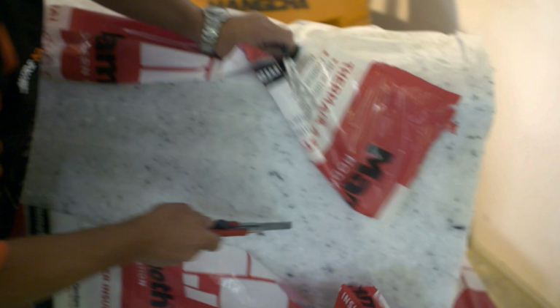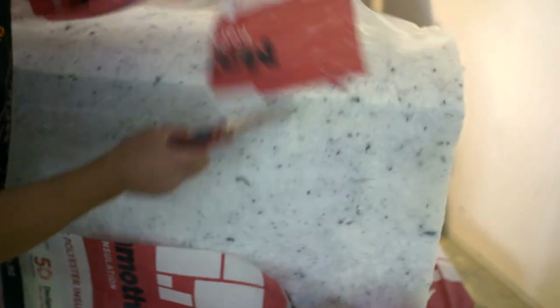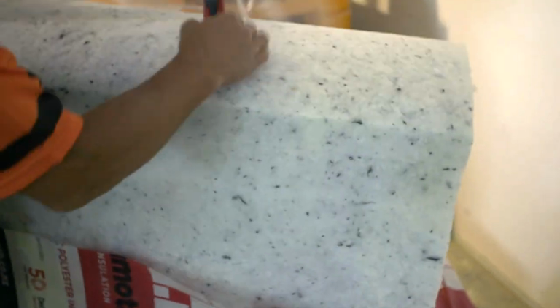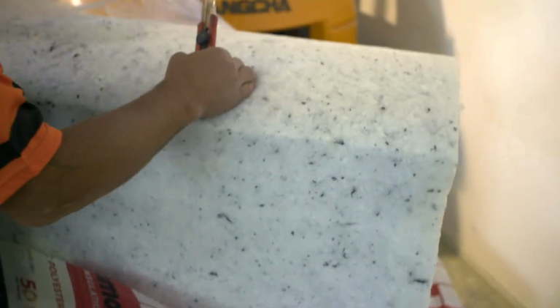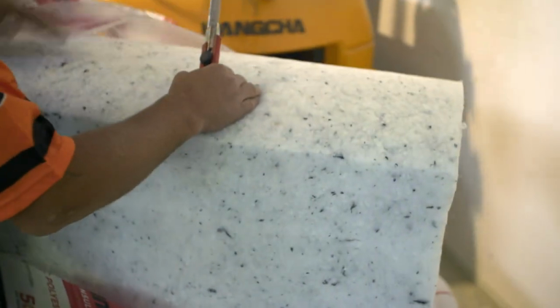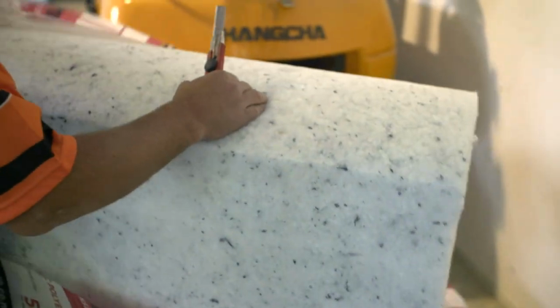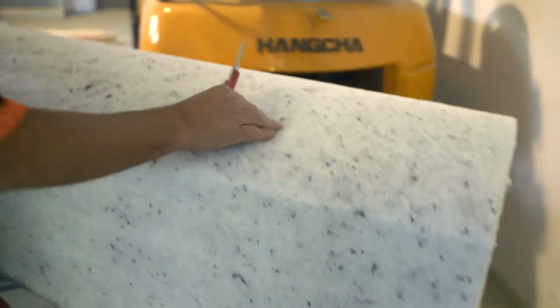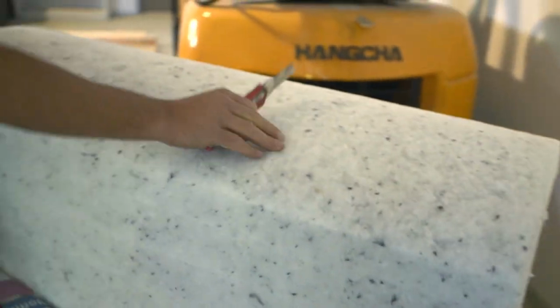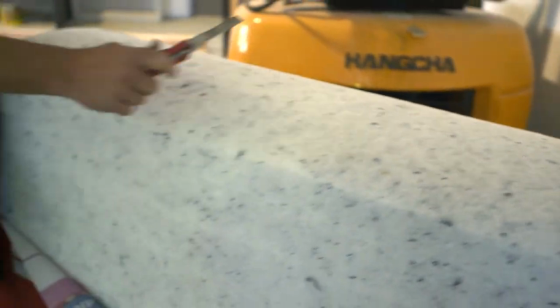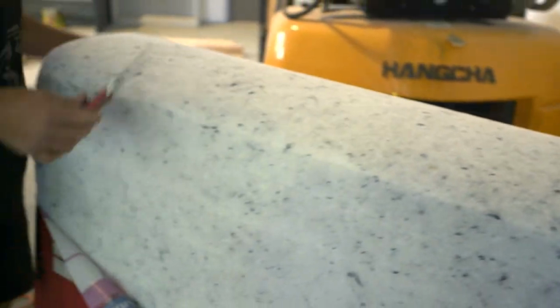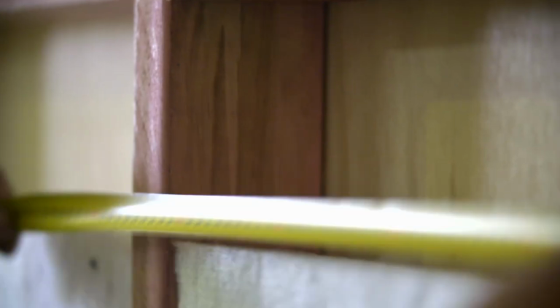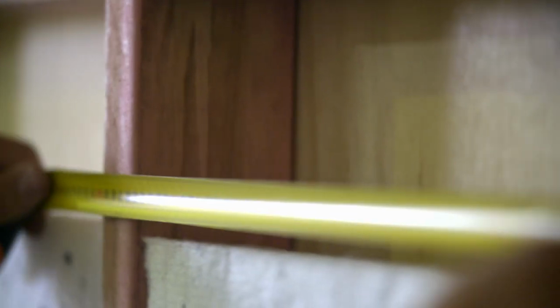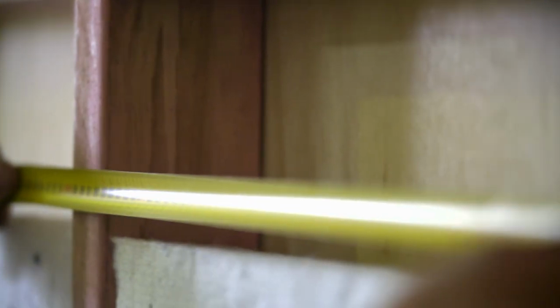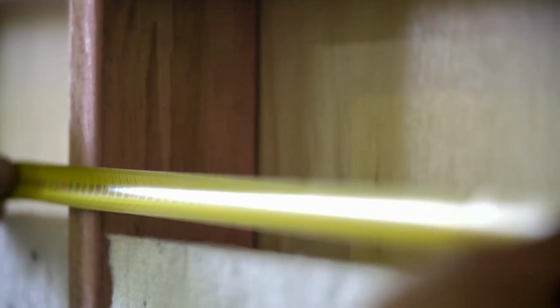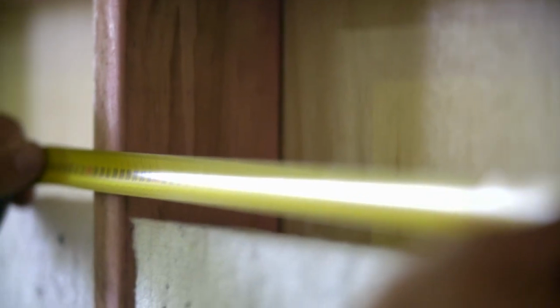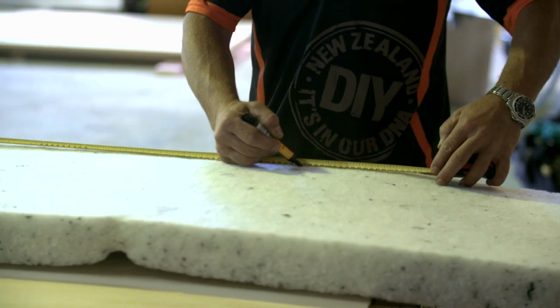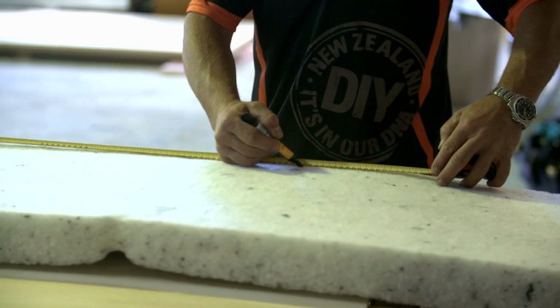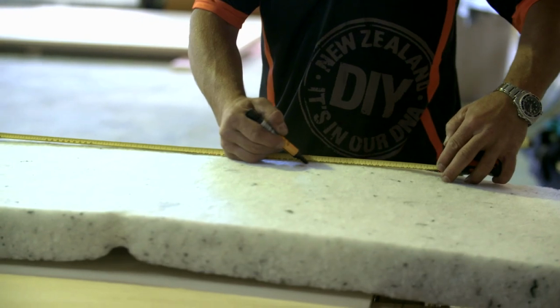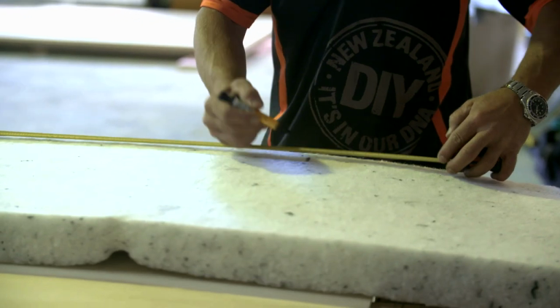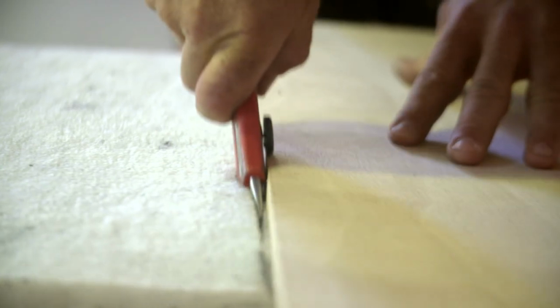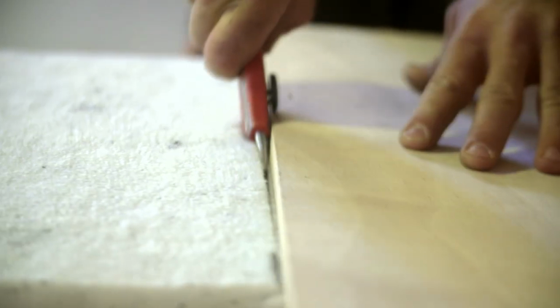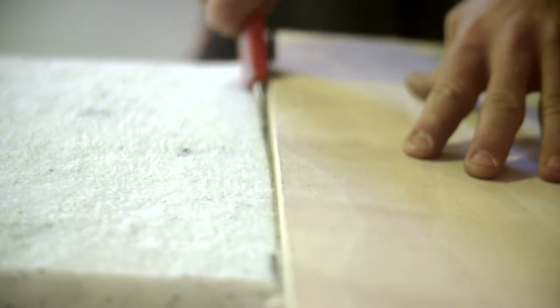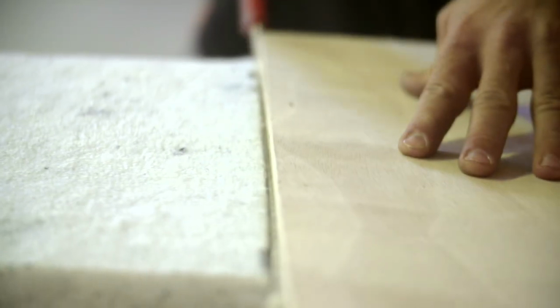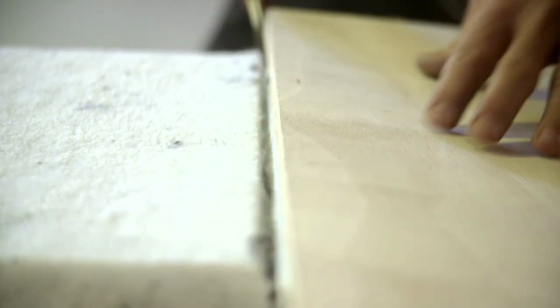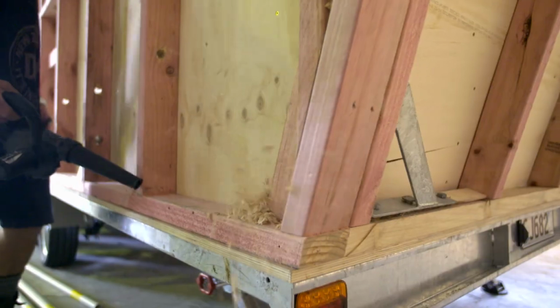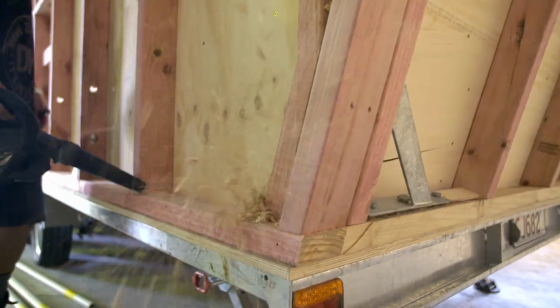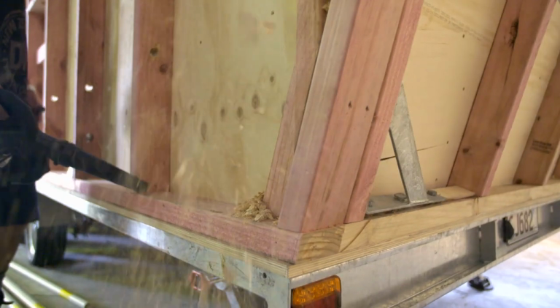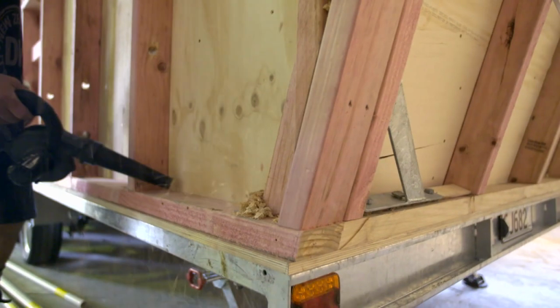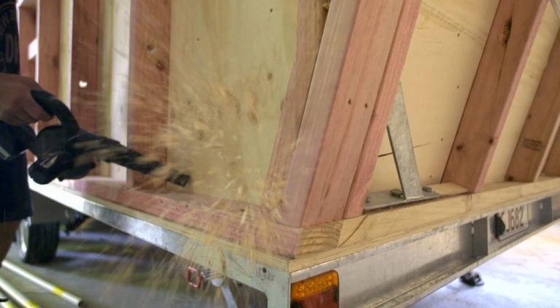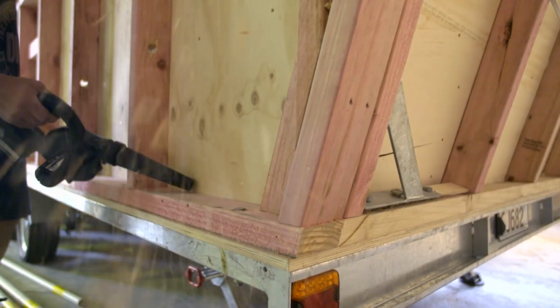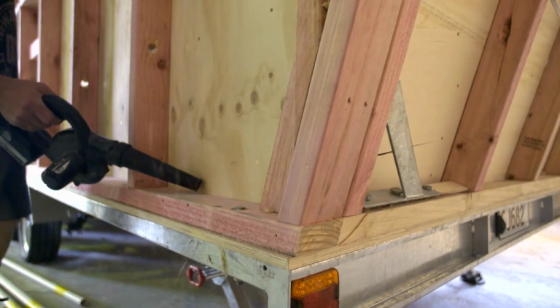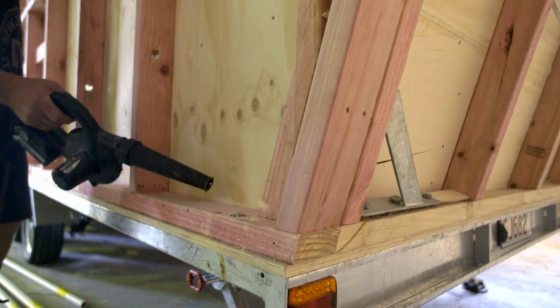For the installation process, basically it's just measure it, cut it, slip it straight in, and make sure we give the area a good clean before we start.